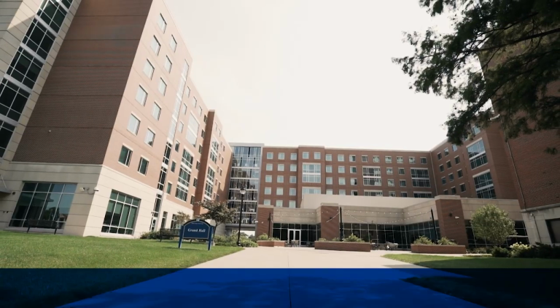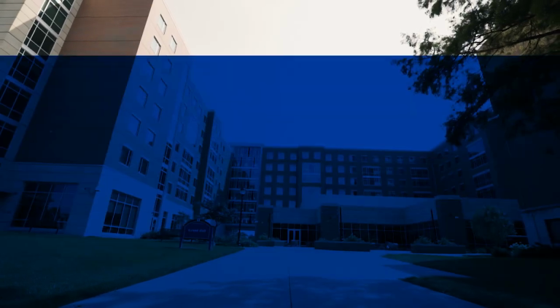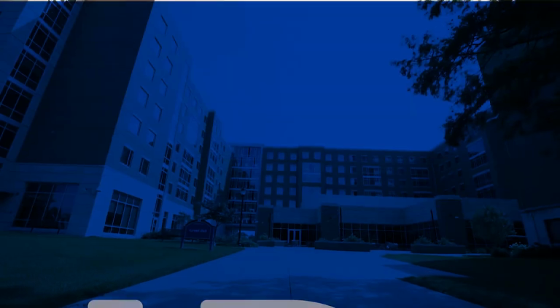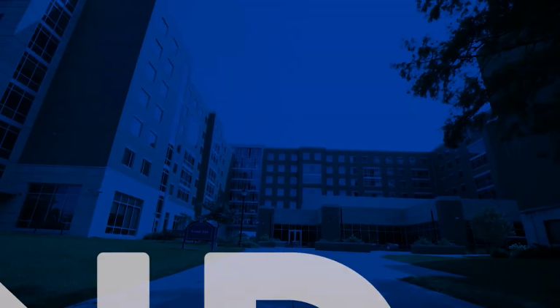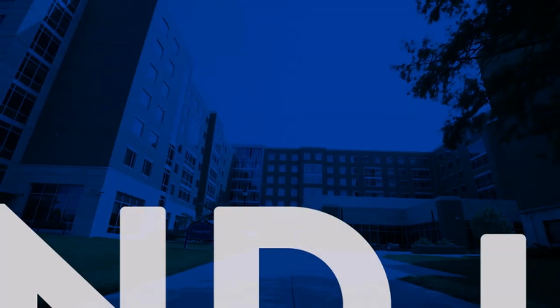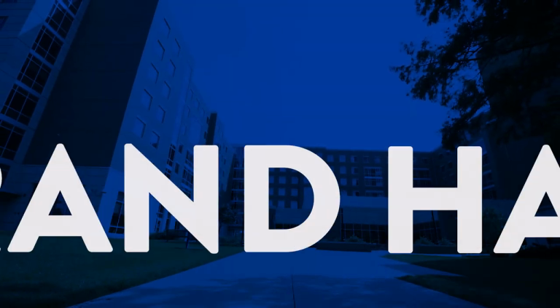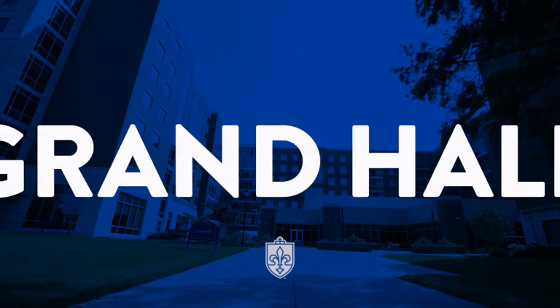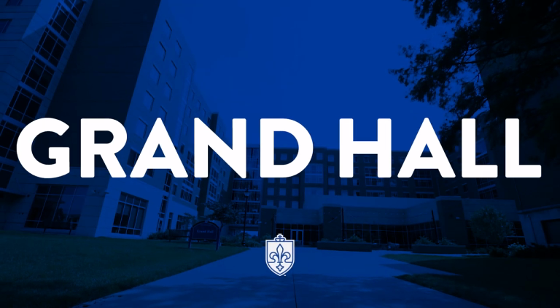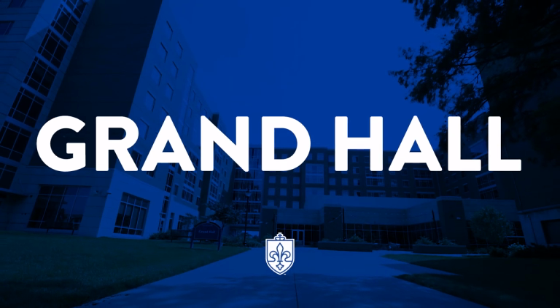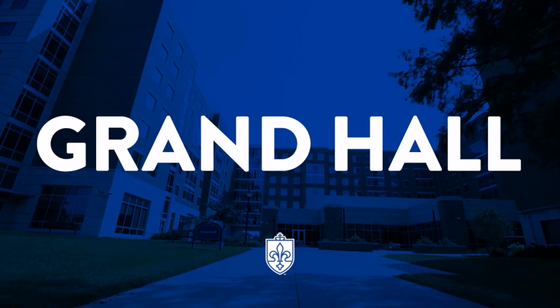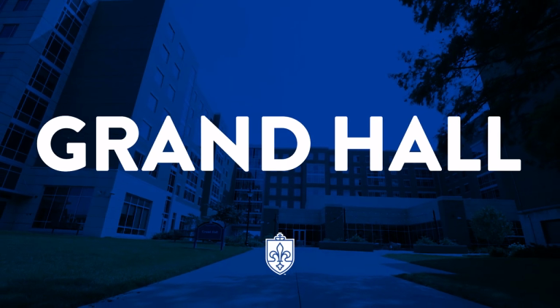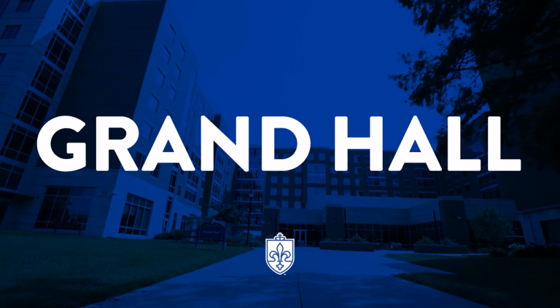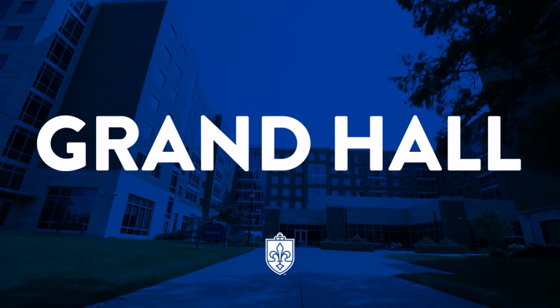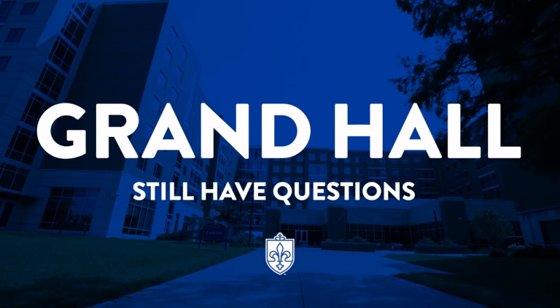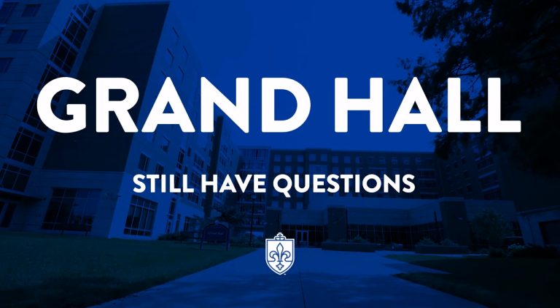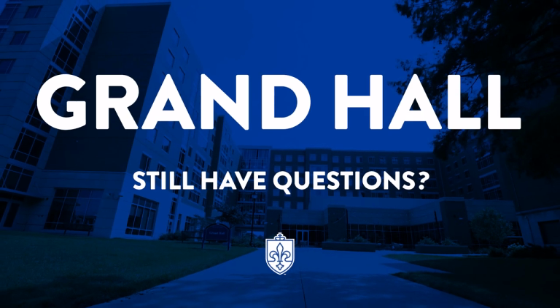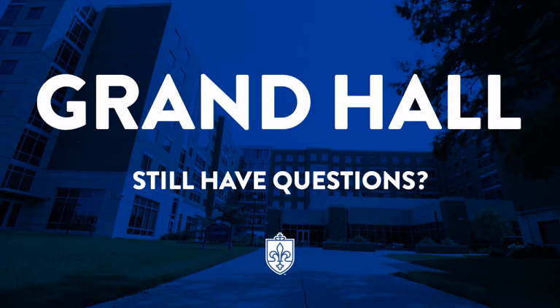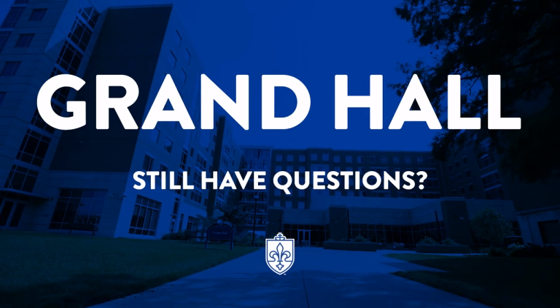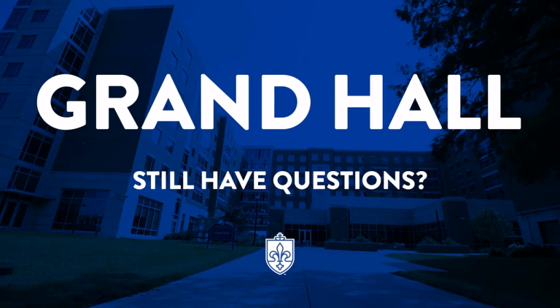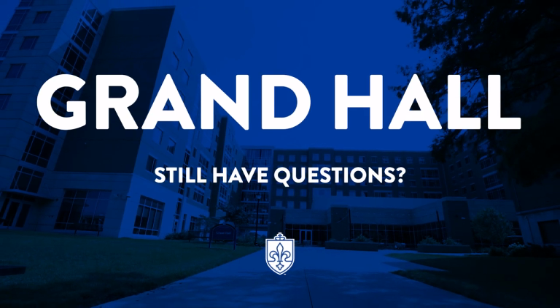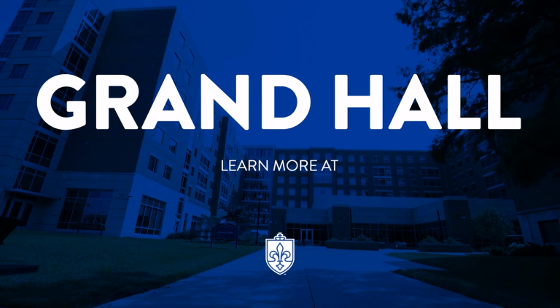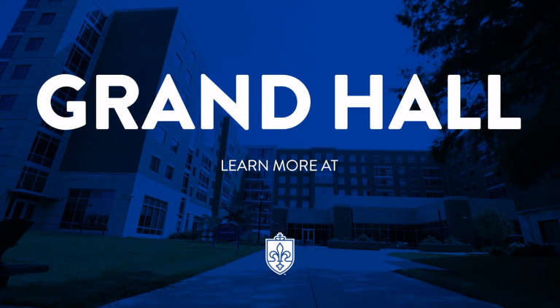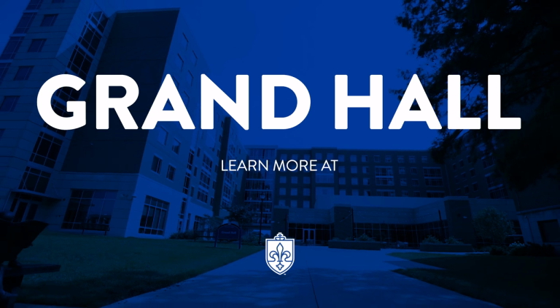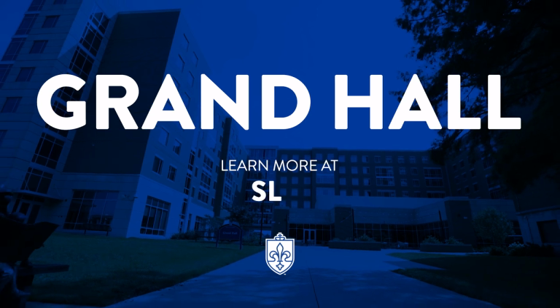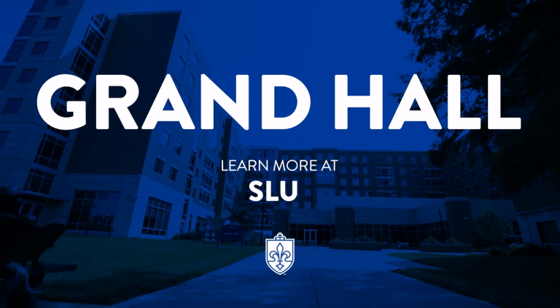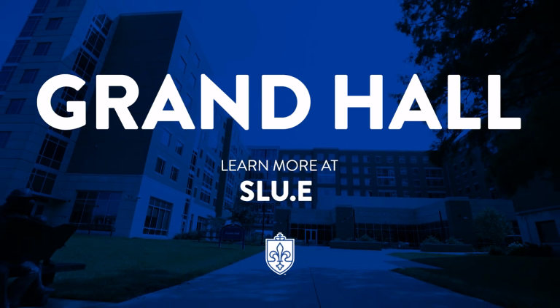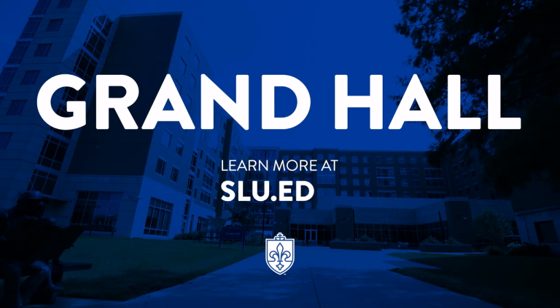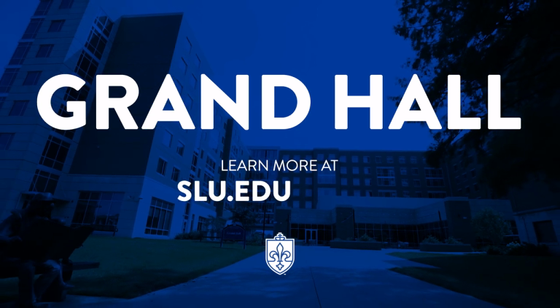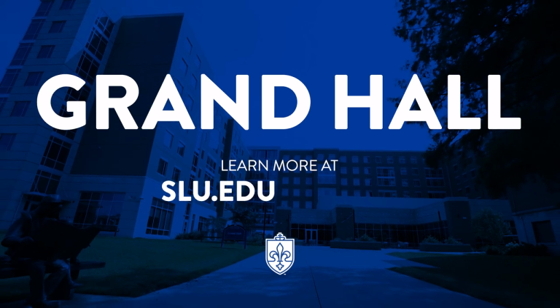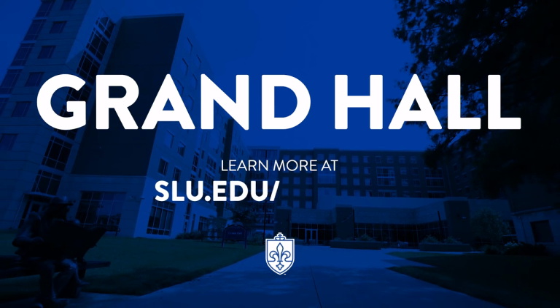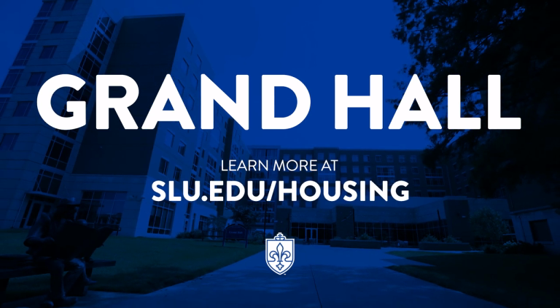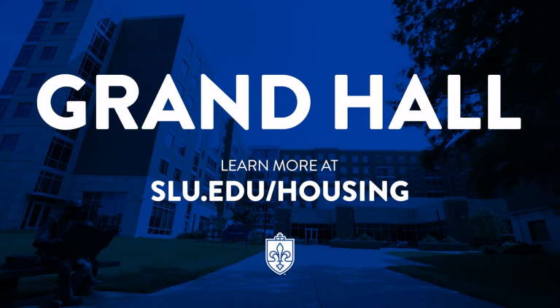We can't wait to welcome you to Grand Hall. Still have questions? Learn more at slu.edu/housing.